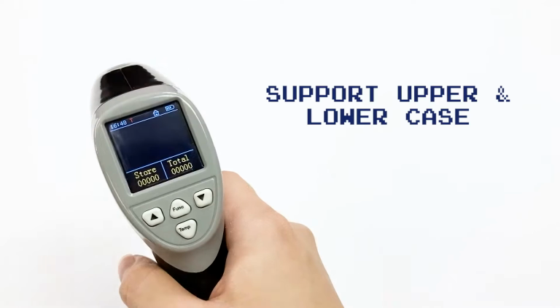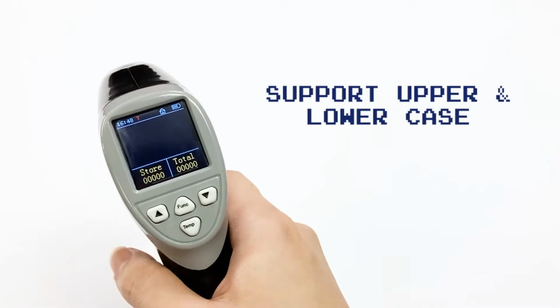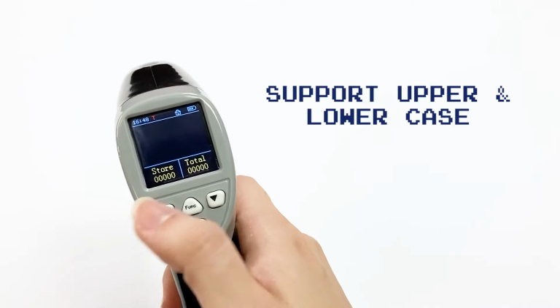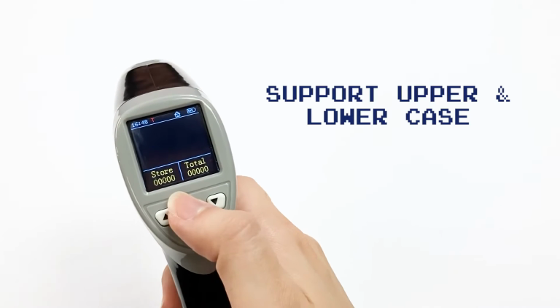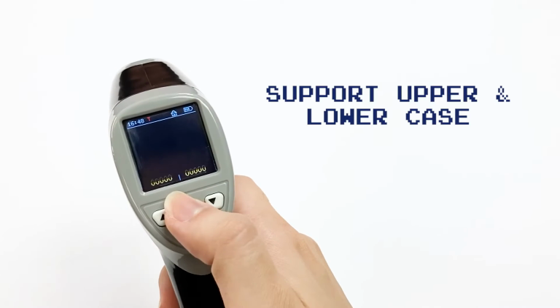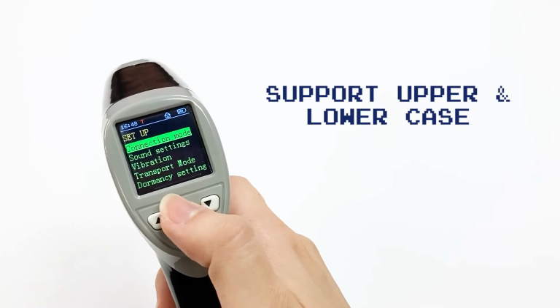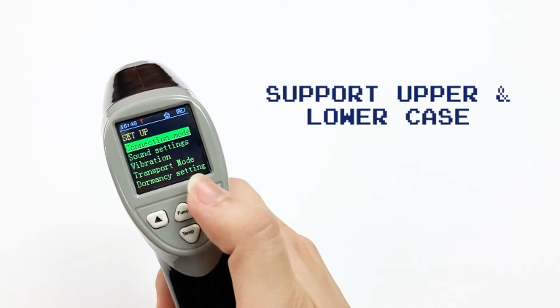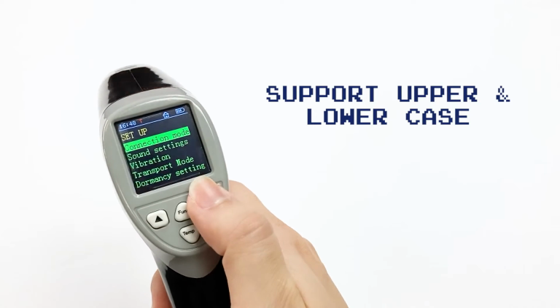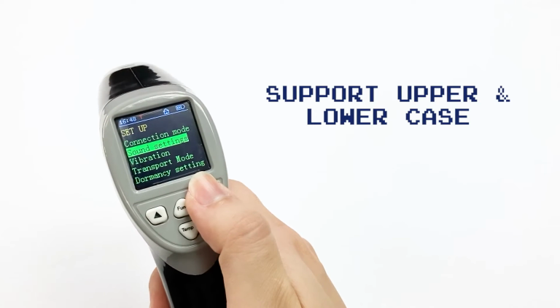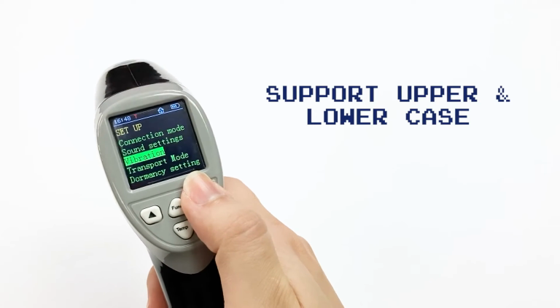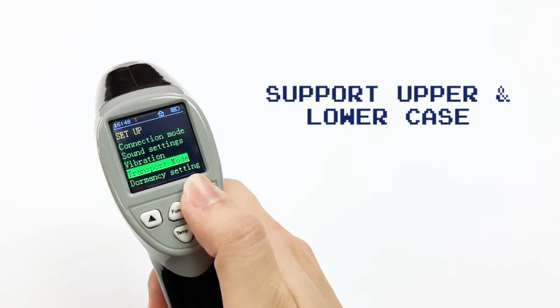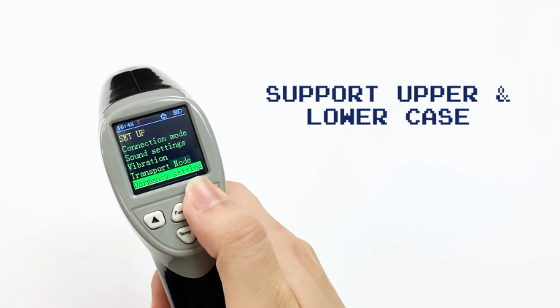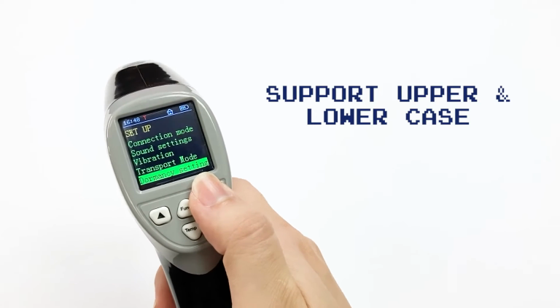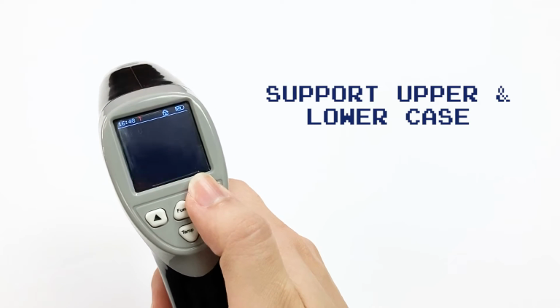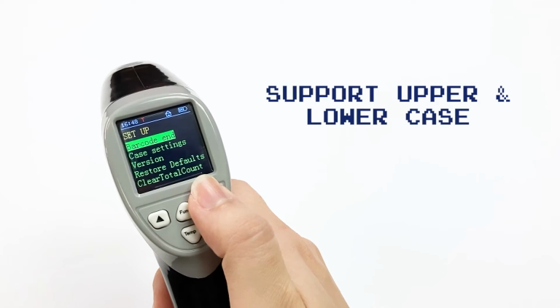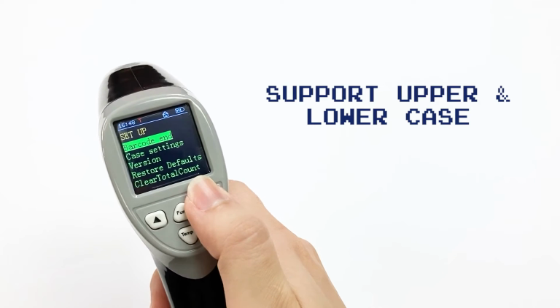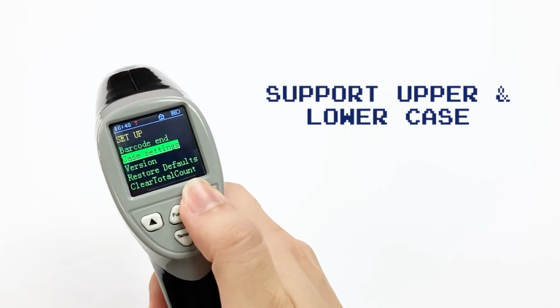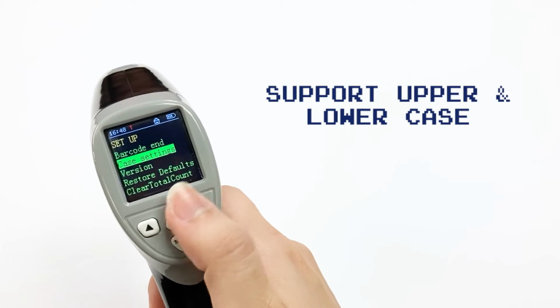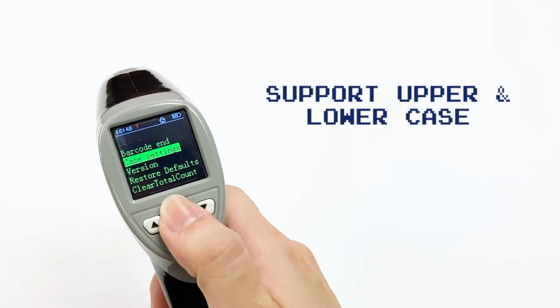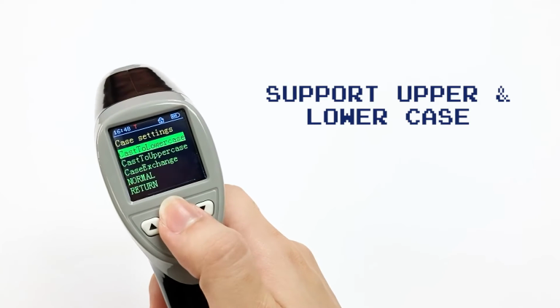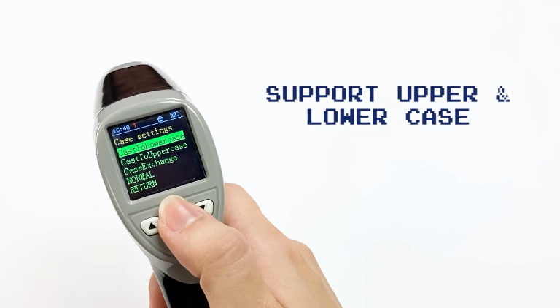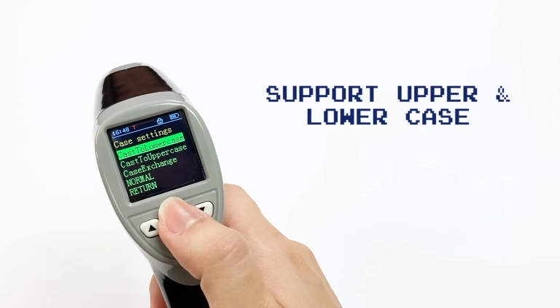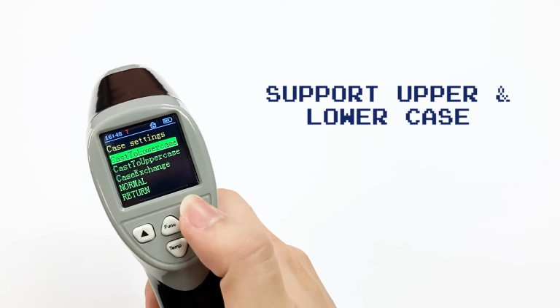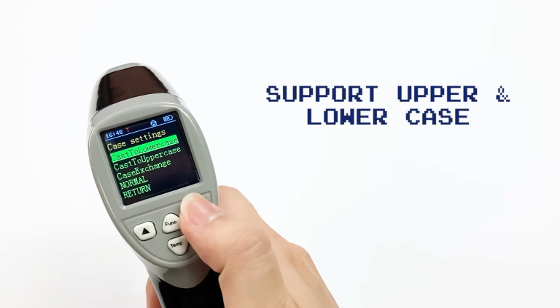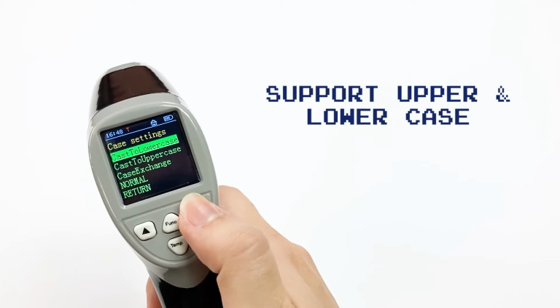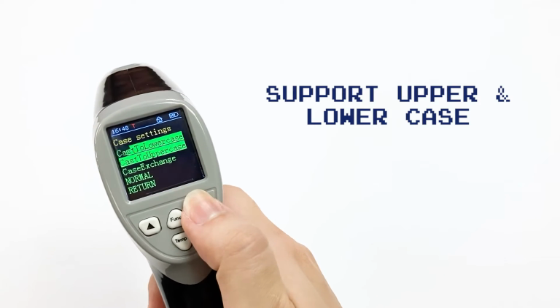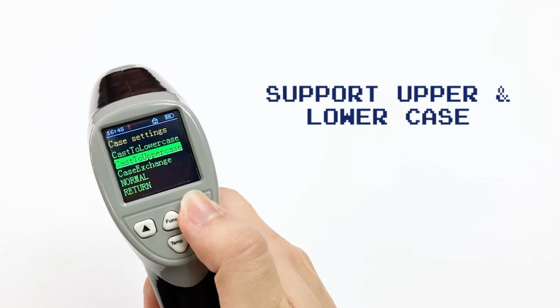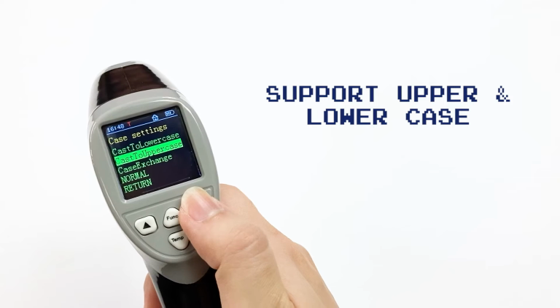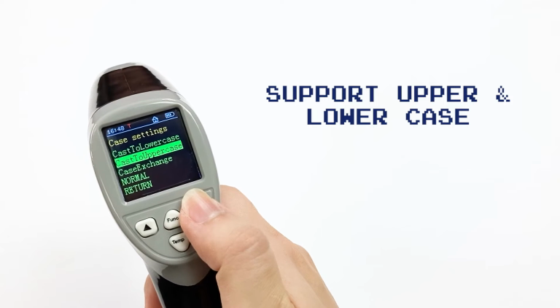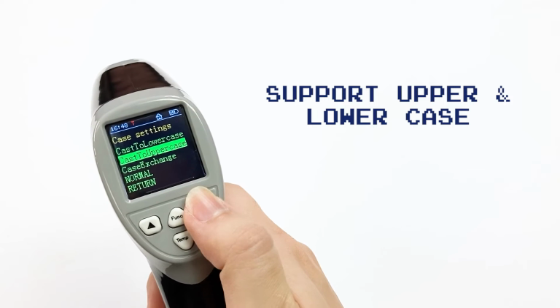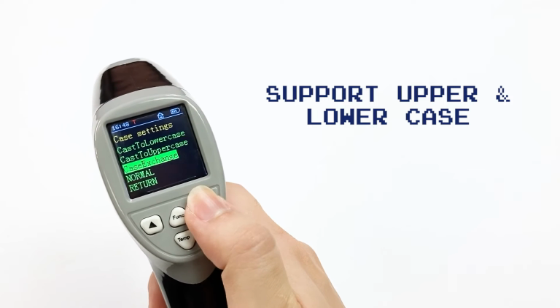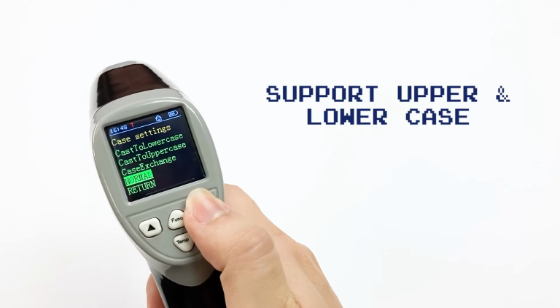This scanner also supports upper and lower case. You can change it in the case settings.